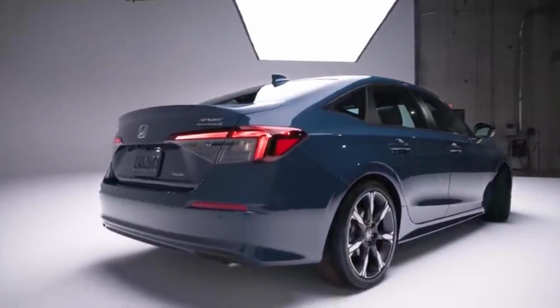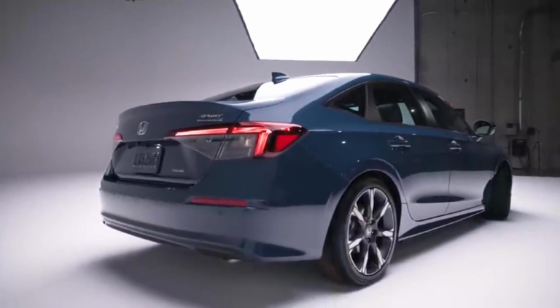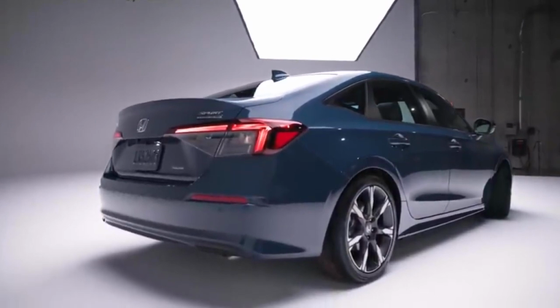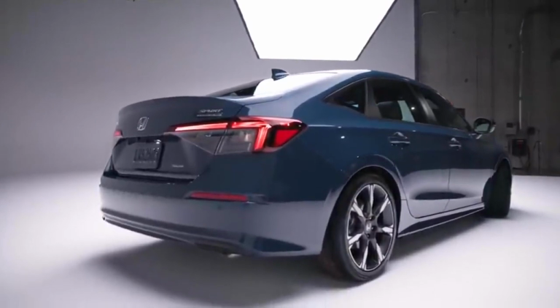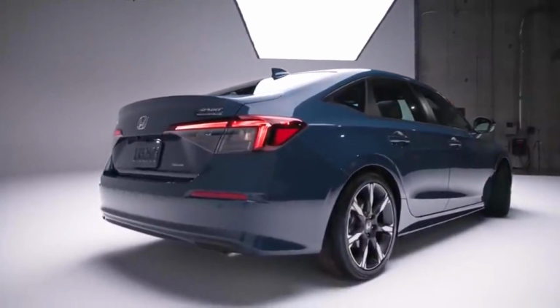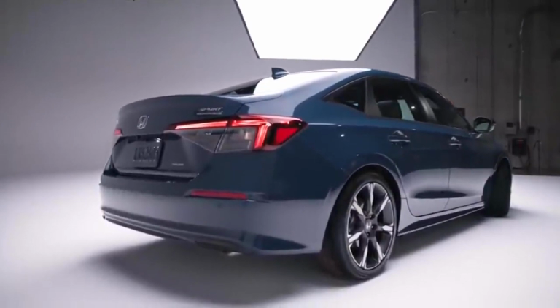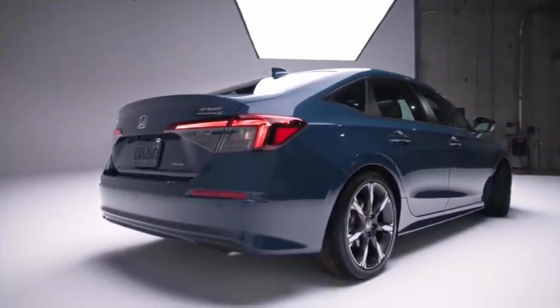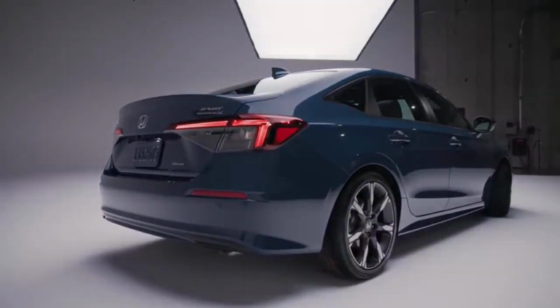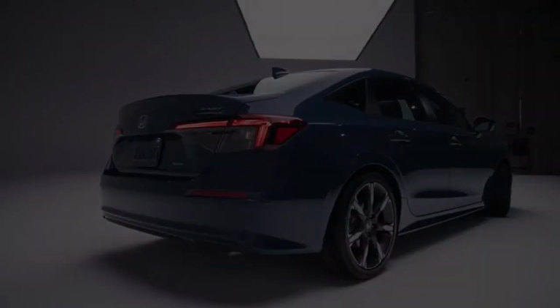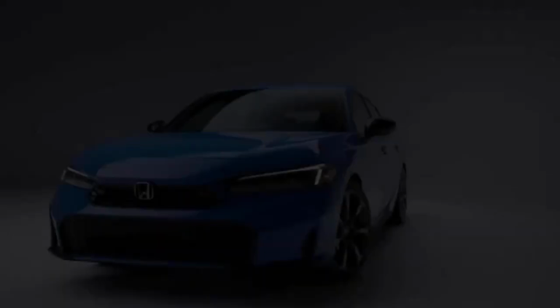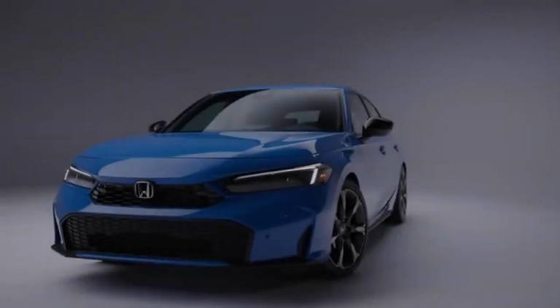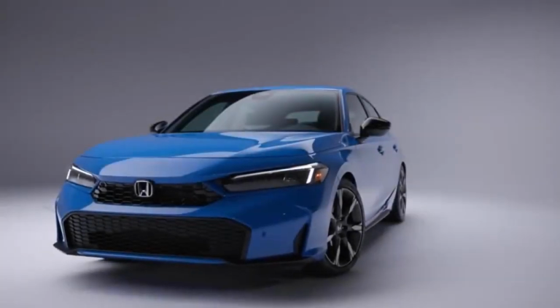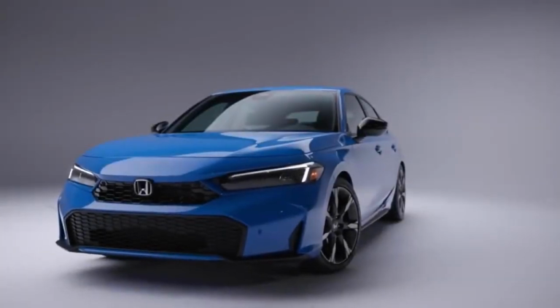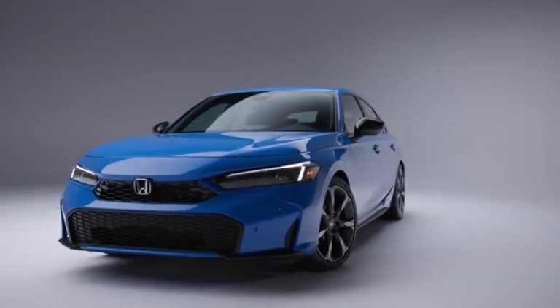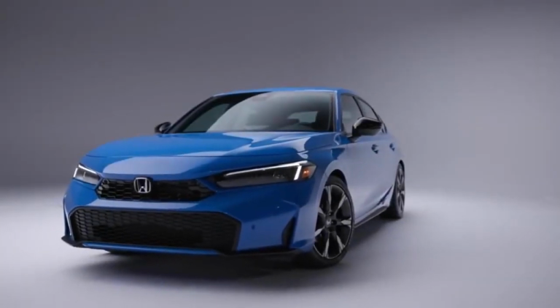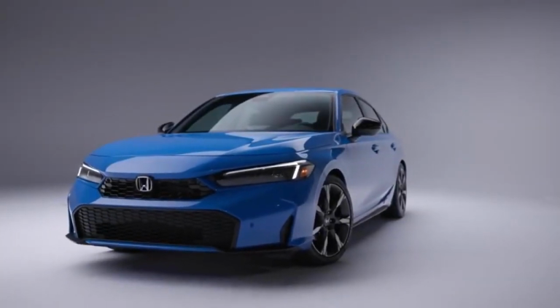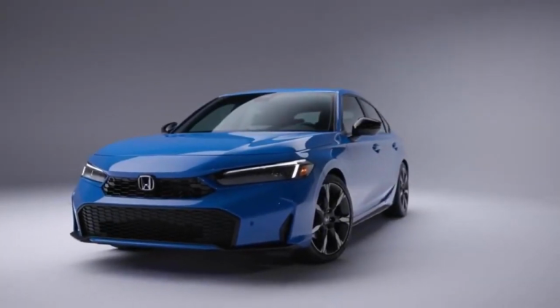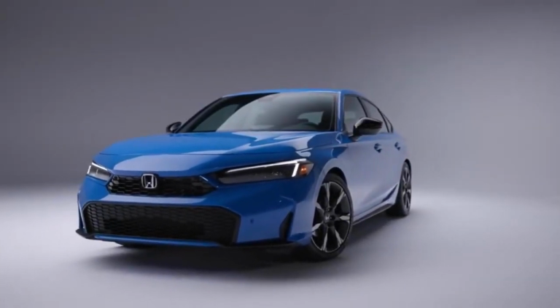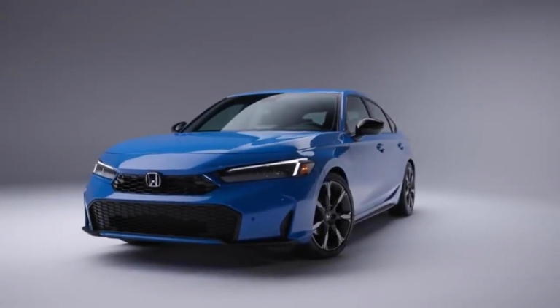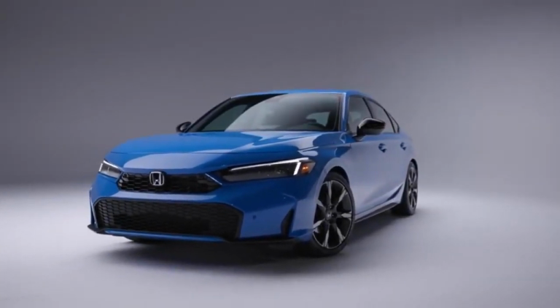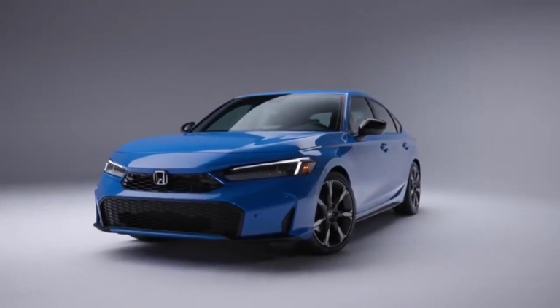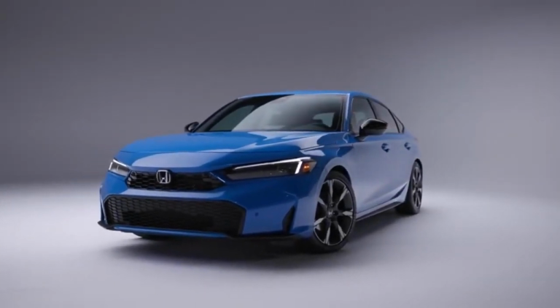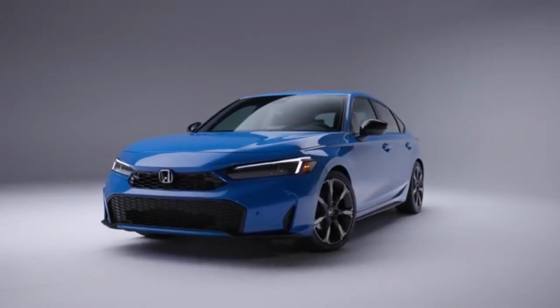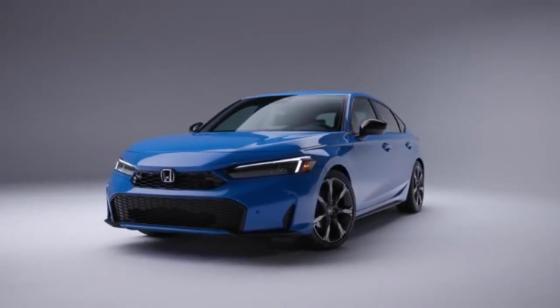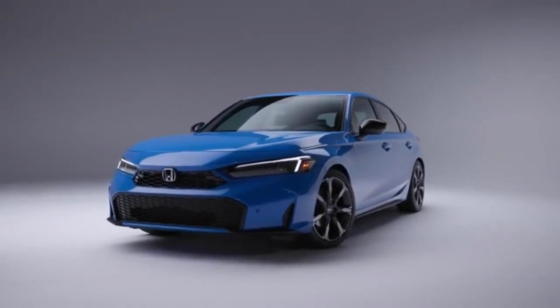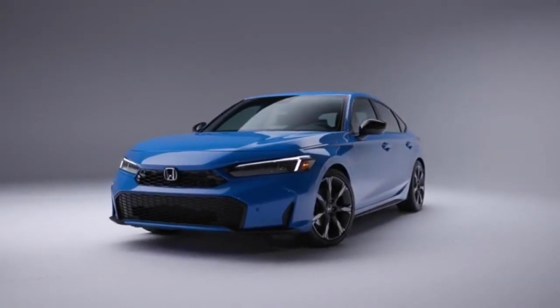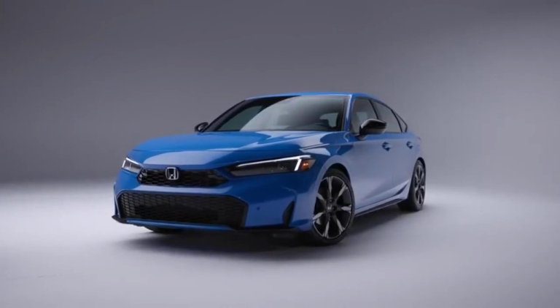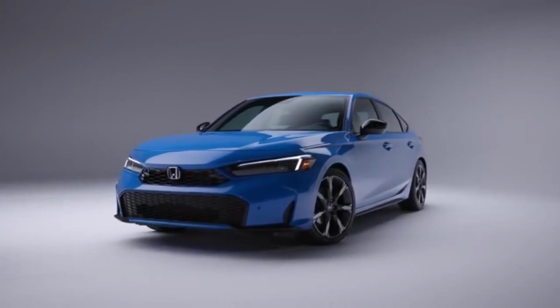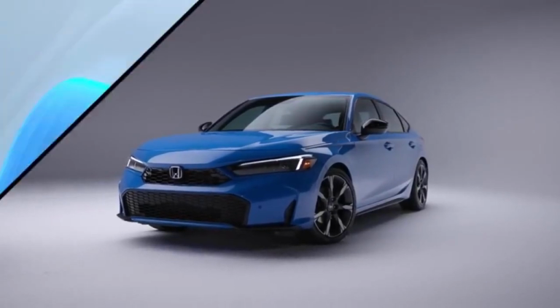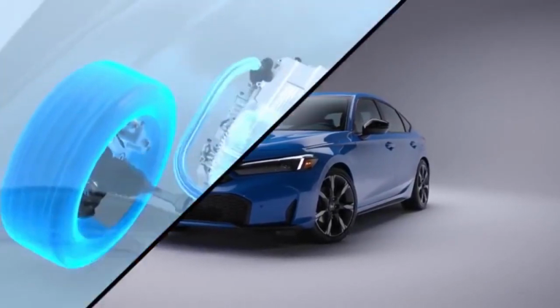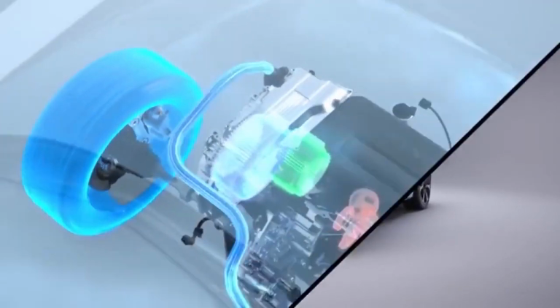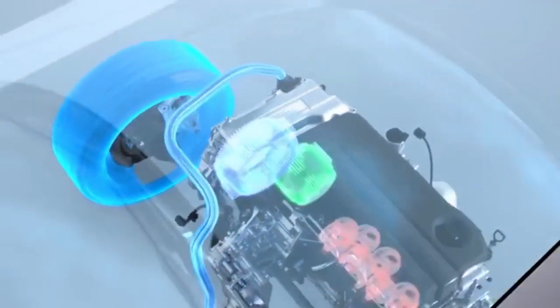The new color options include Solar Silver Metallic, Urban Gray Pearl, Blue Lagoon Pearl, and Sand Dune Pearl.